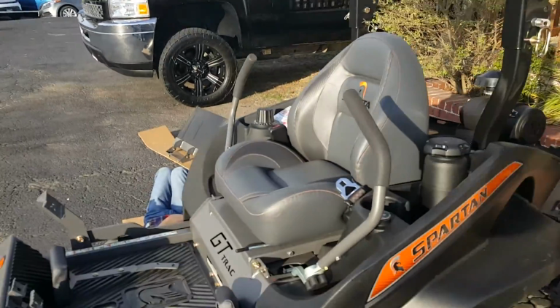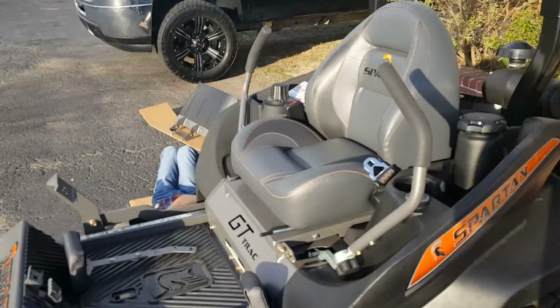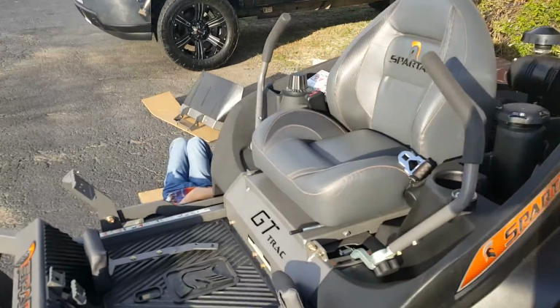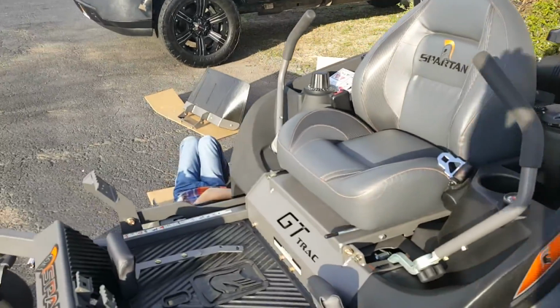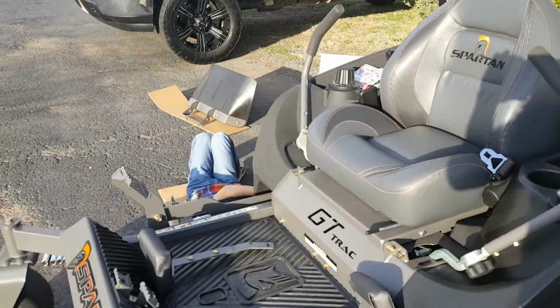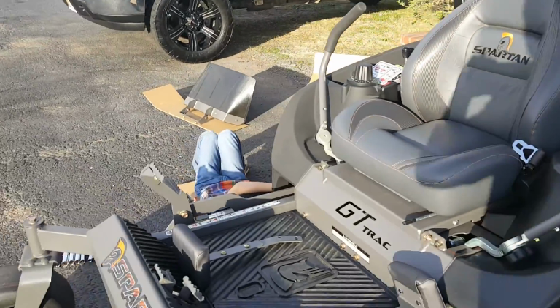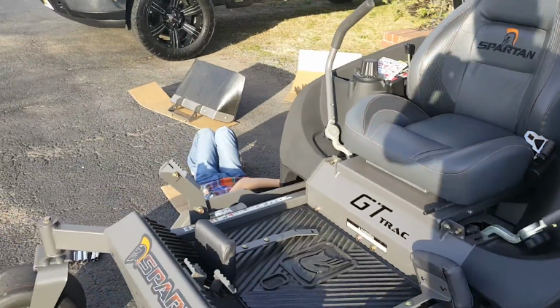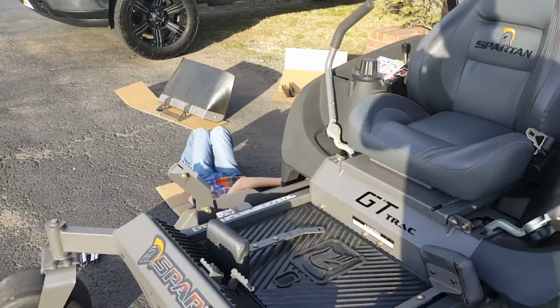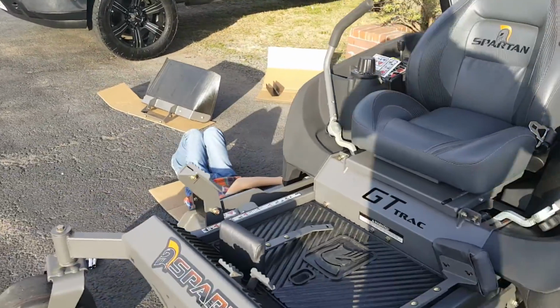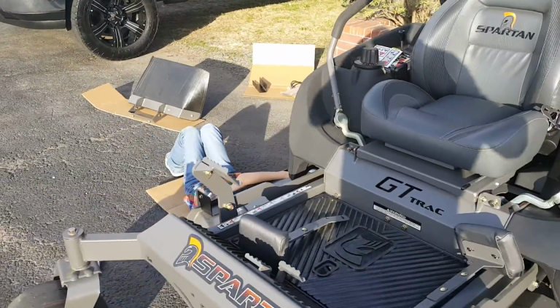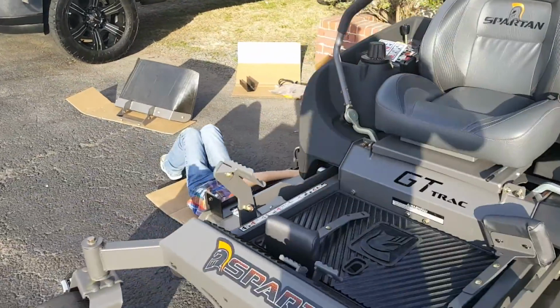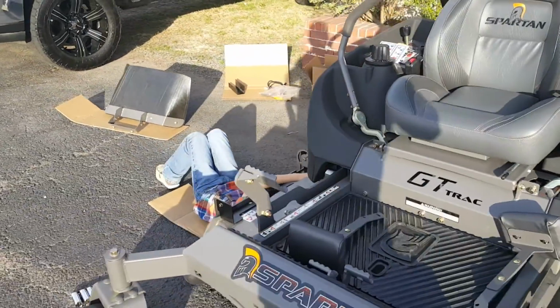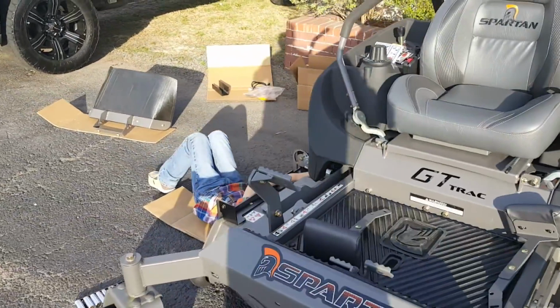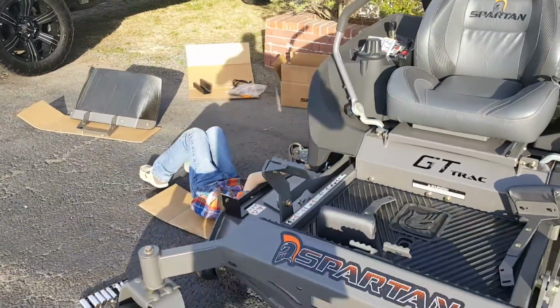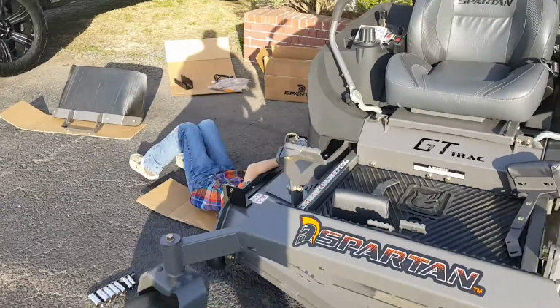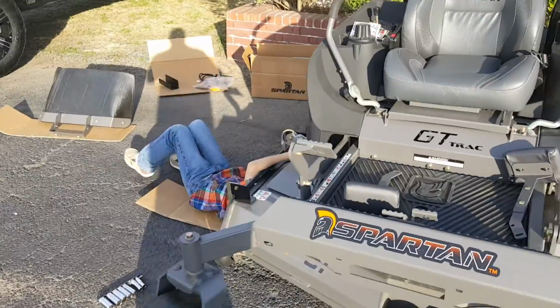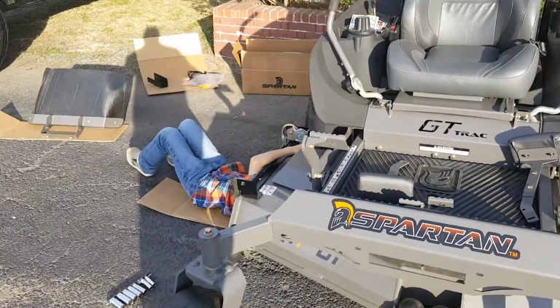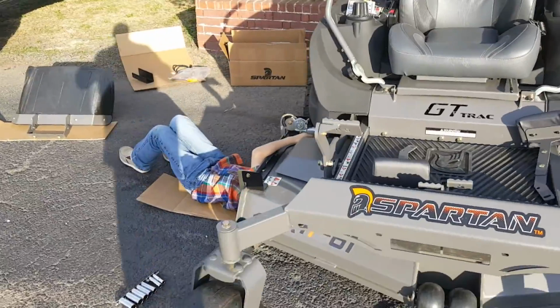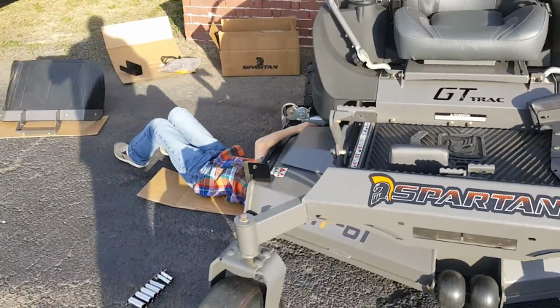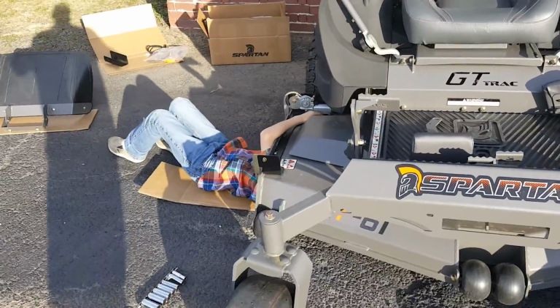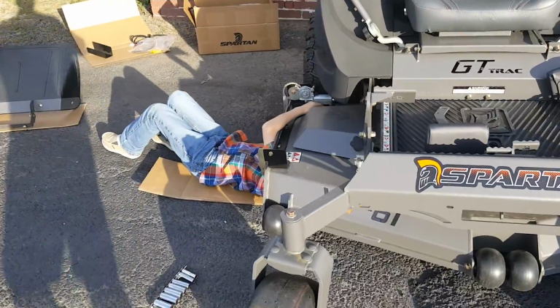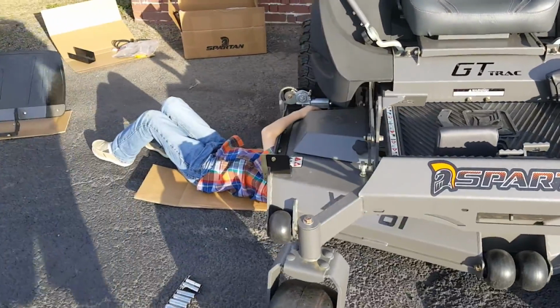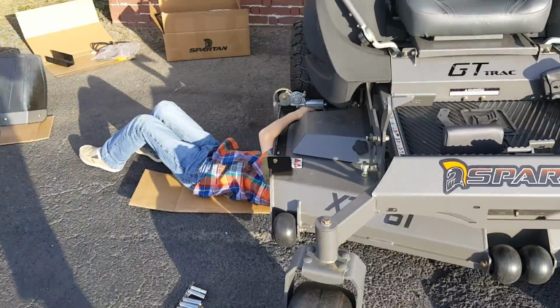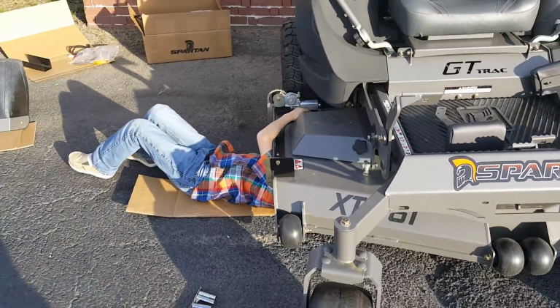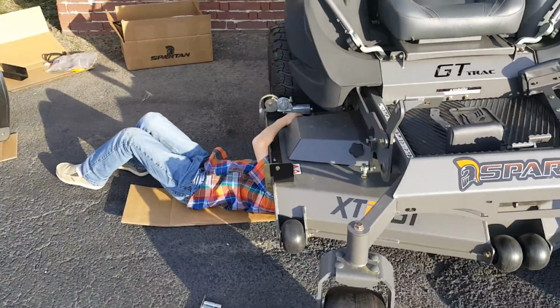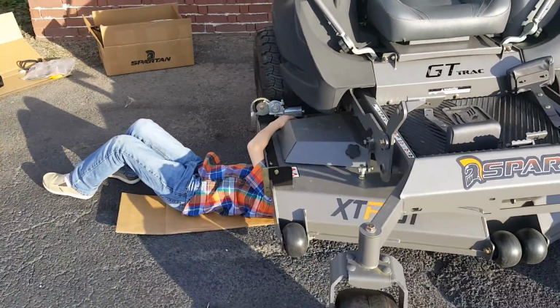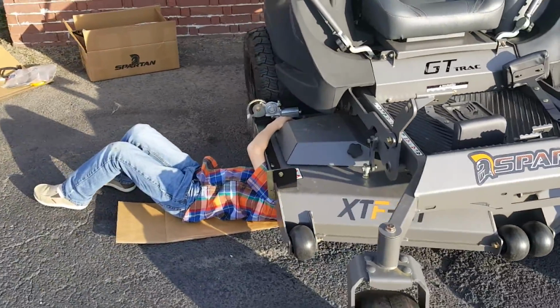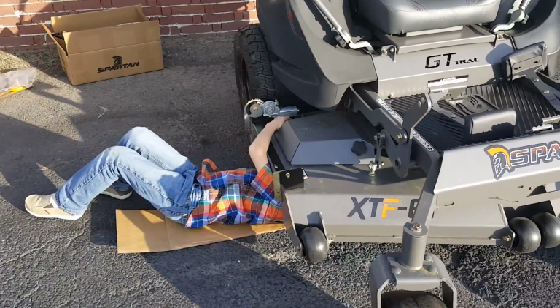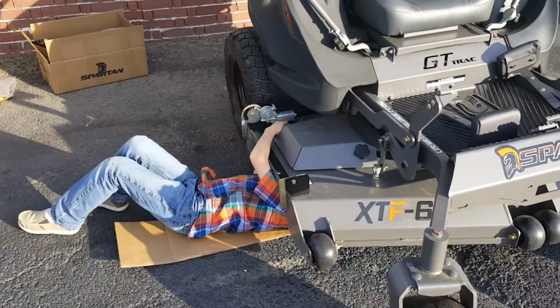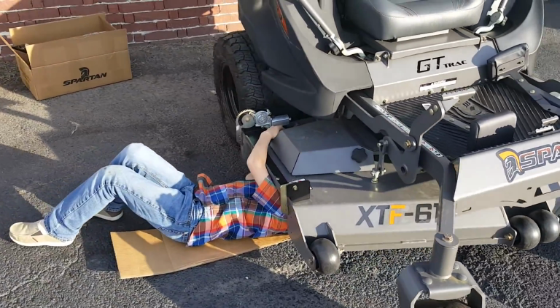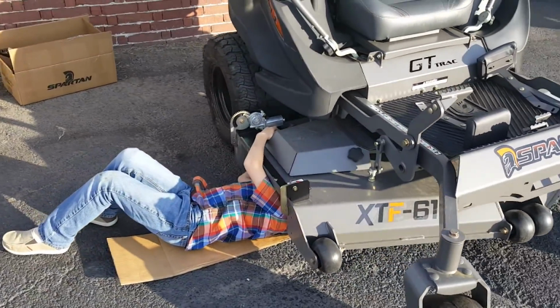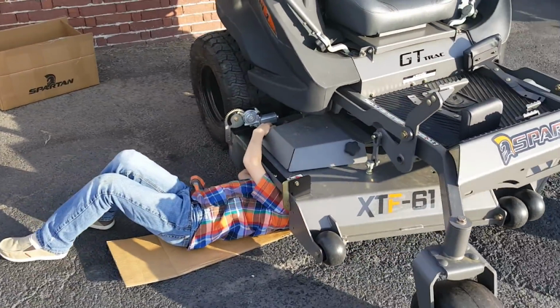Anyway, come check us out at 510cells.com. Come by and see us on Texama Parkway.